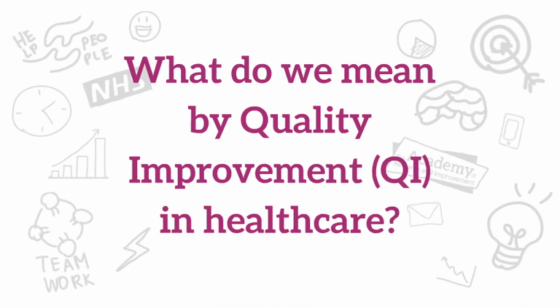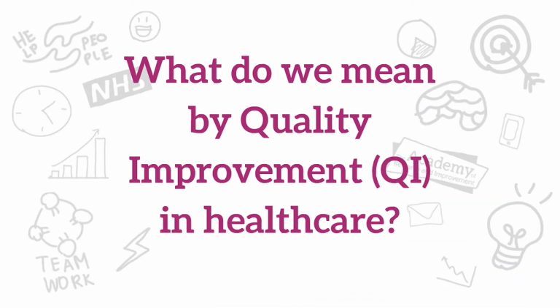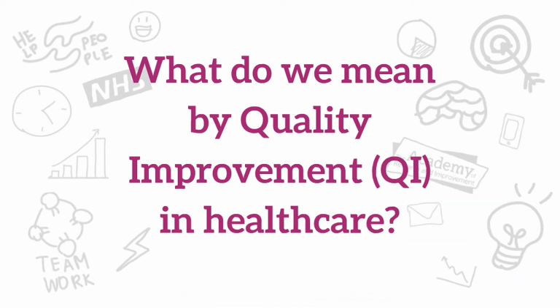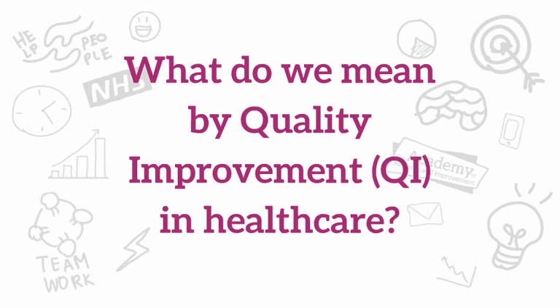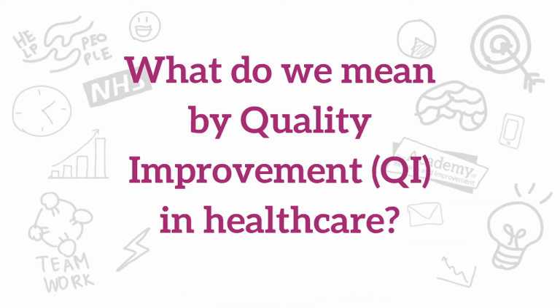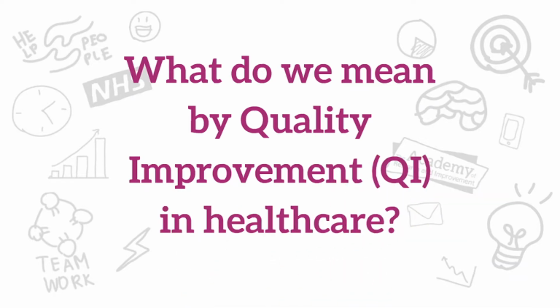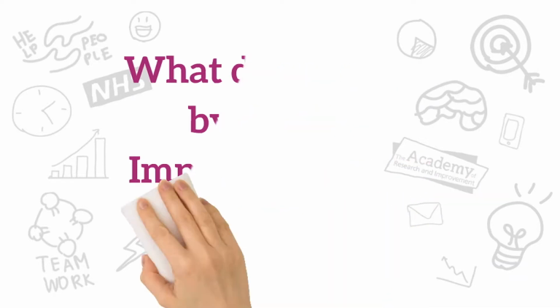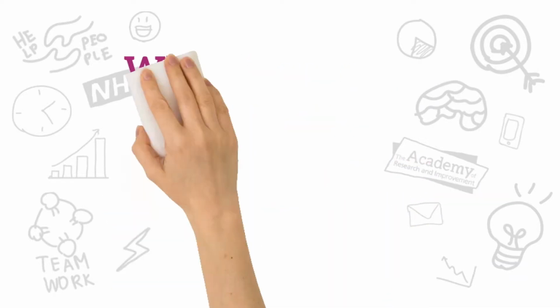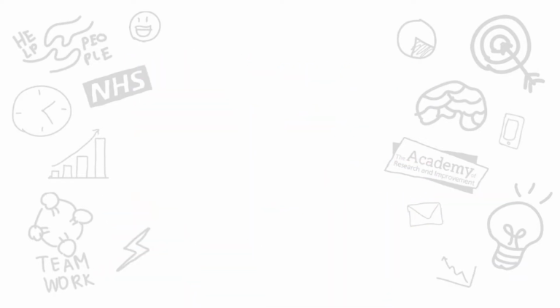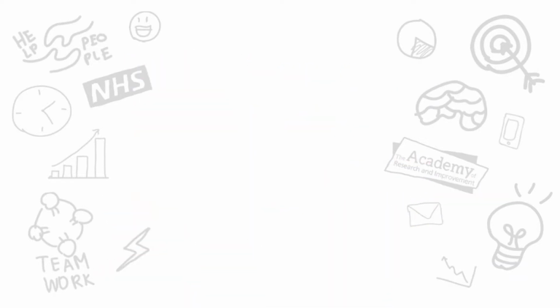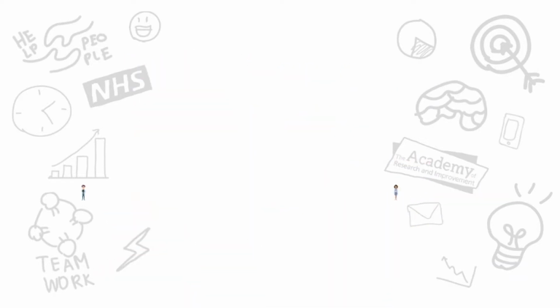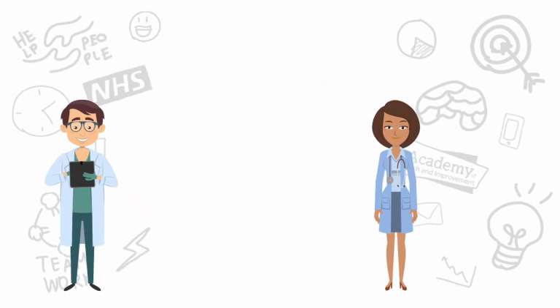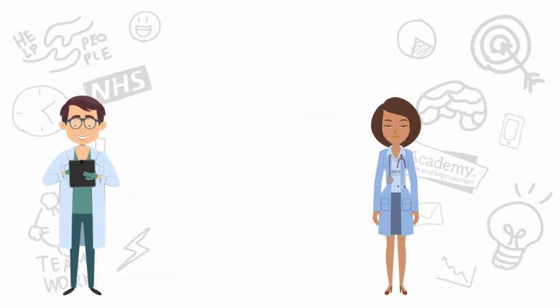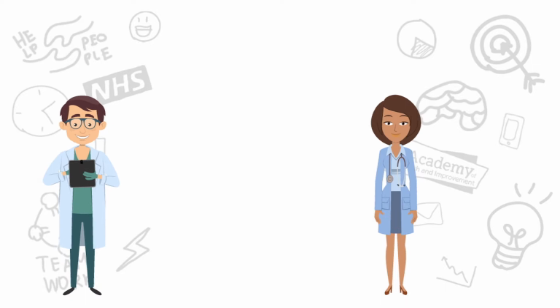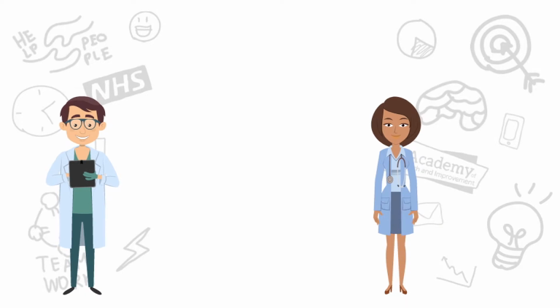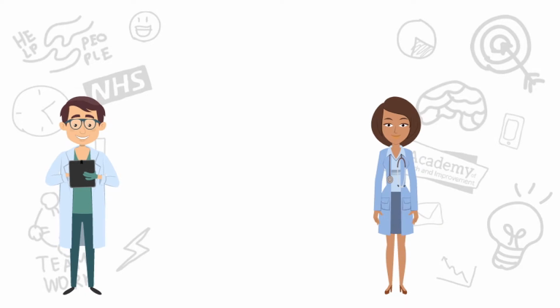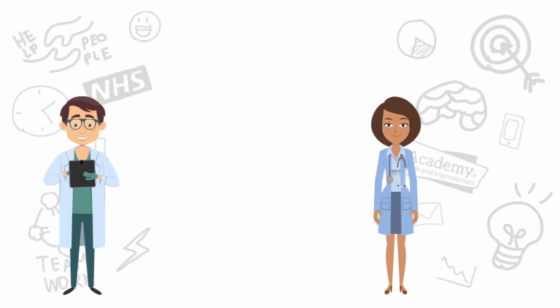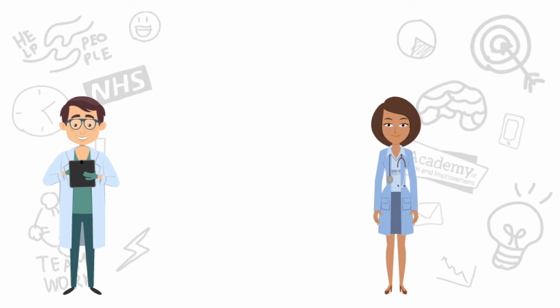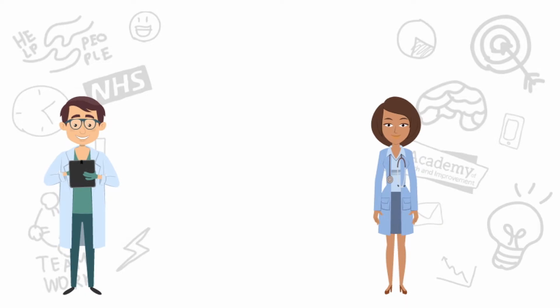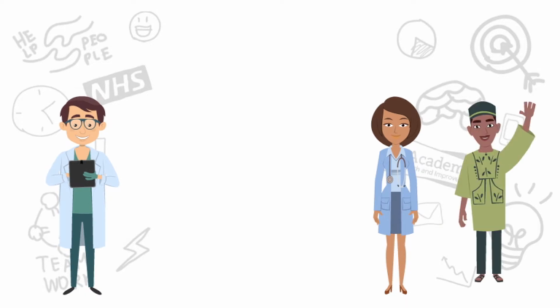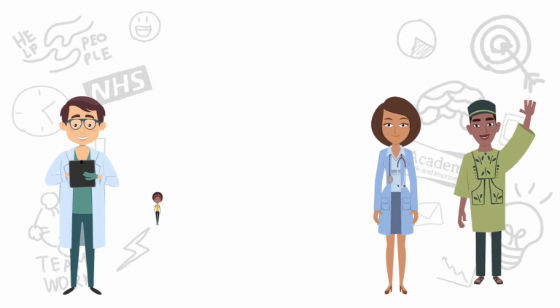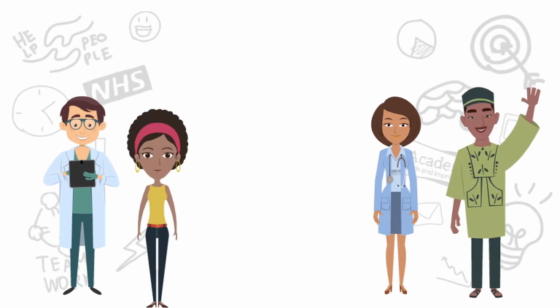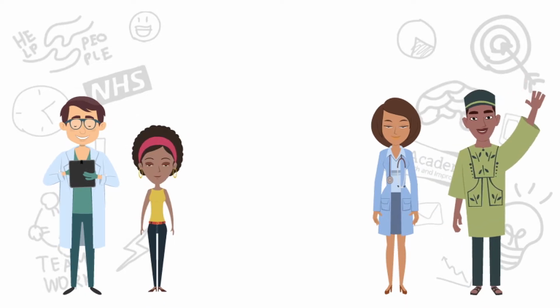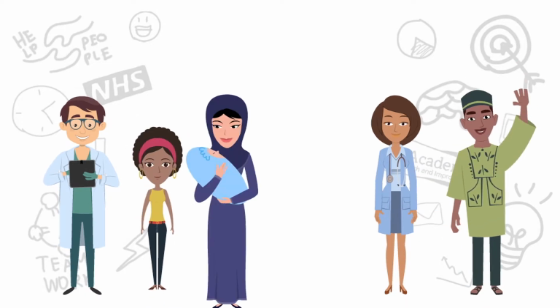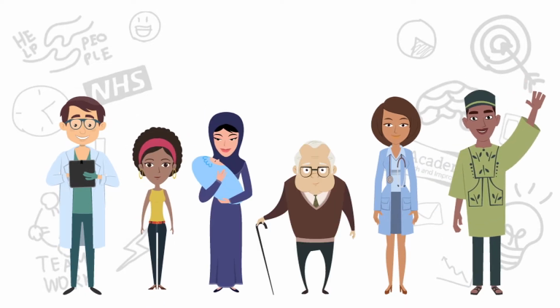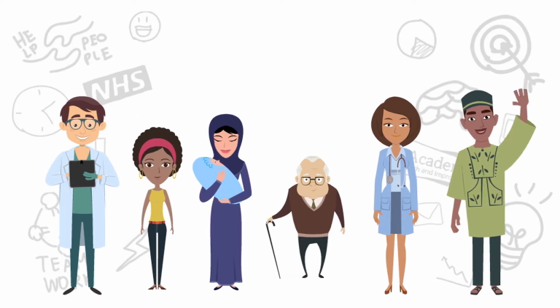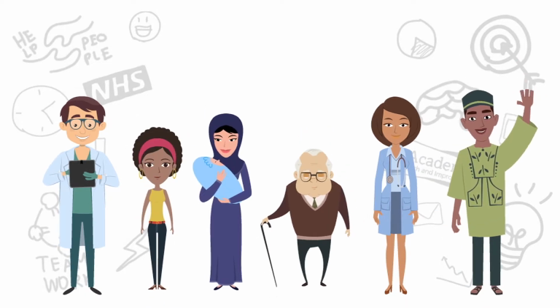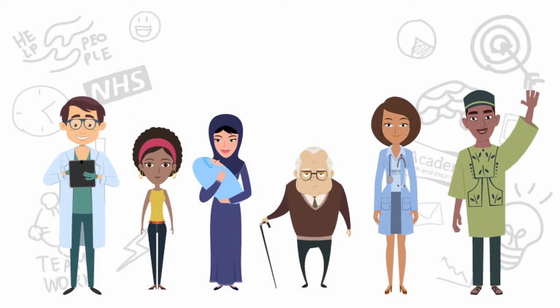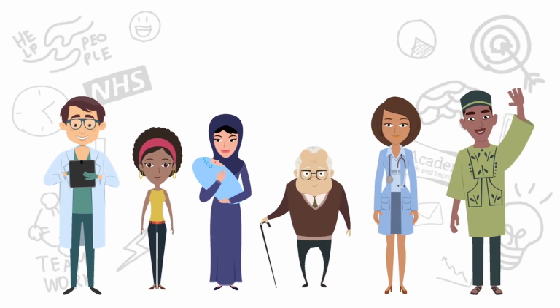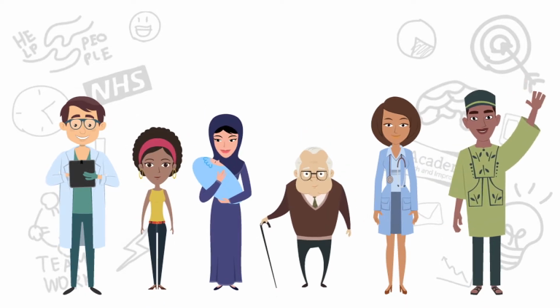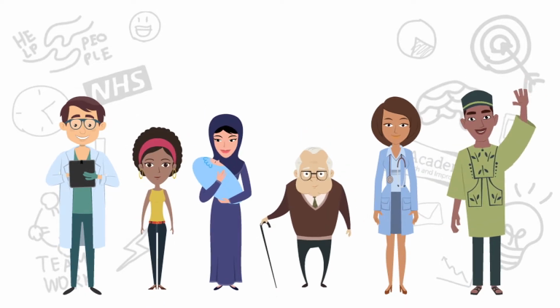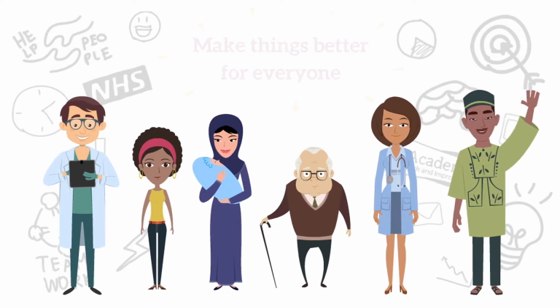Put simply, this means our staff working with patients, carers and the community to make things better for everyone.